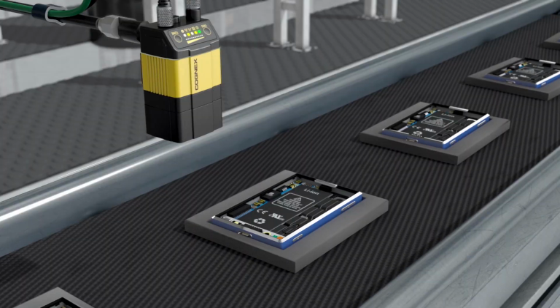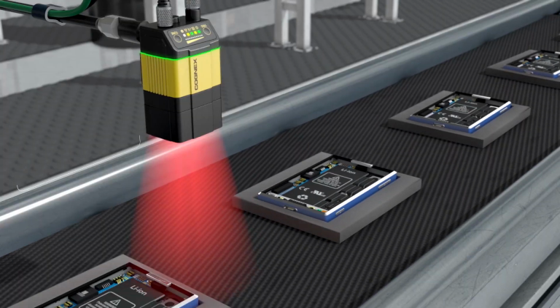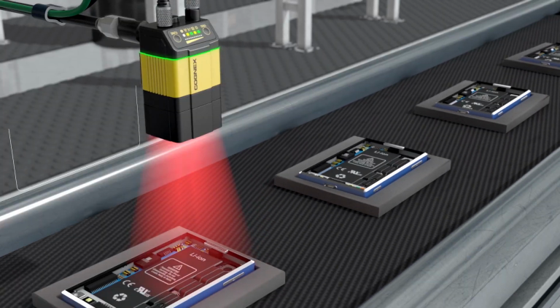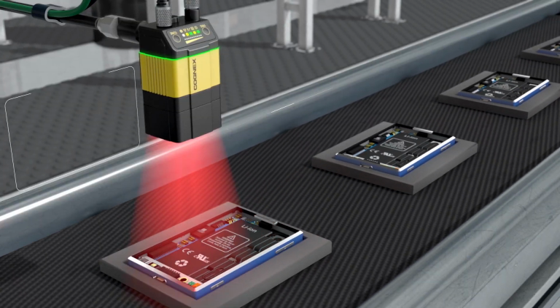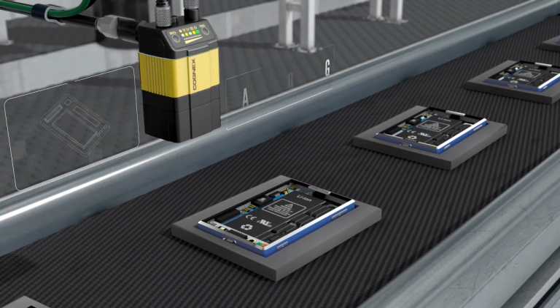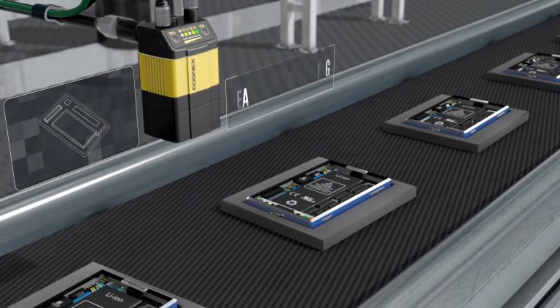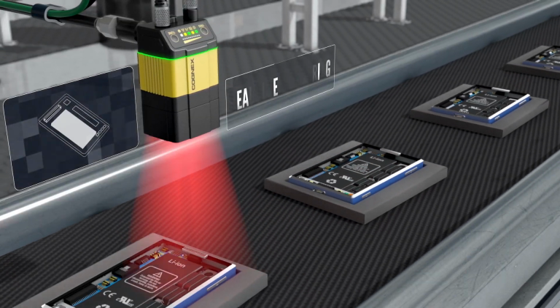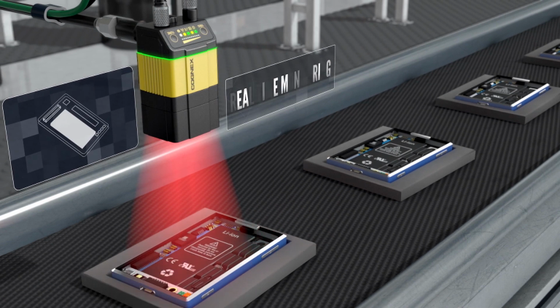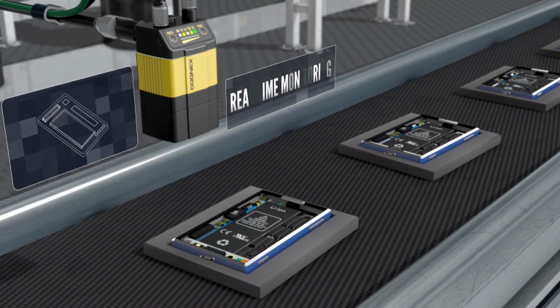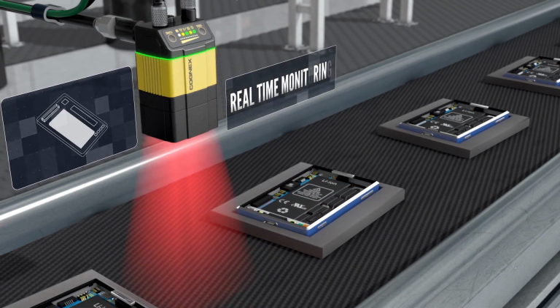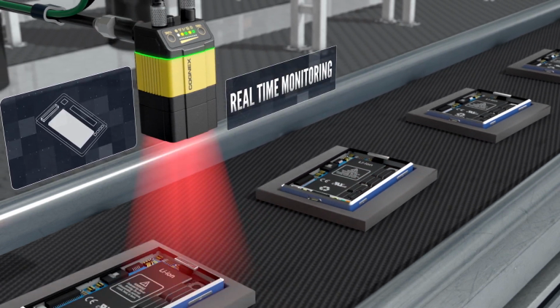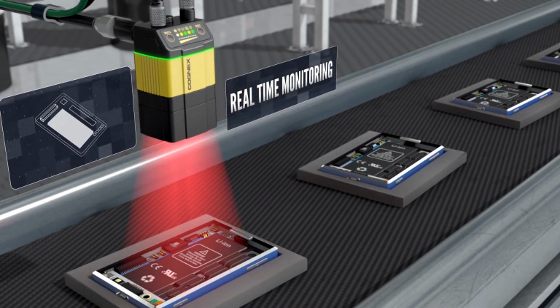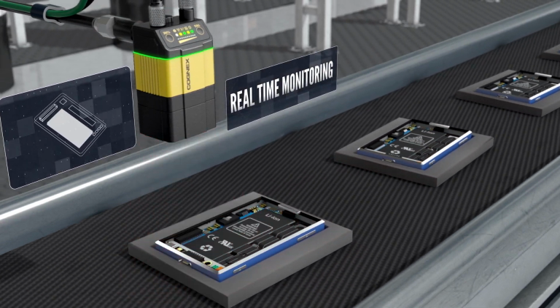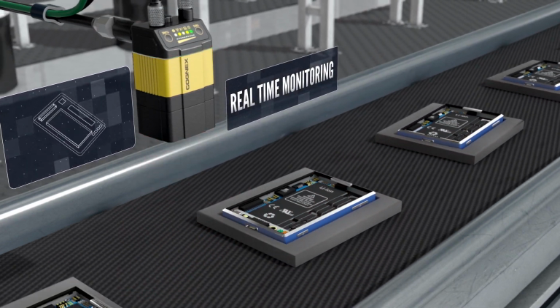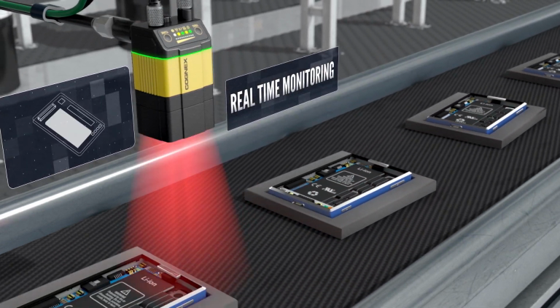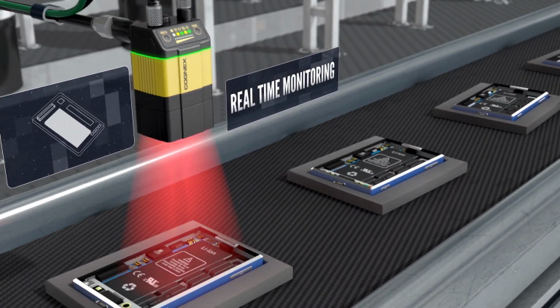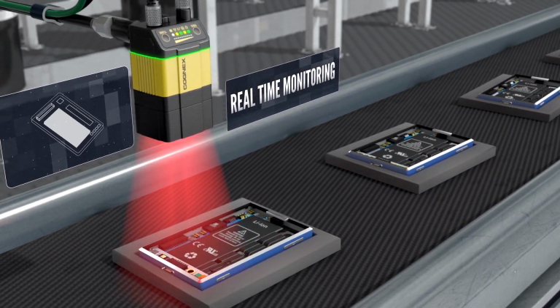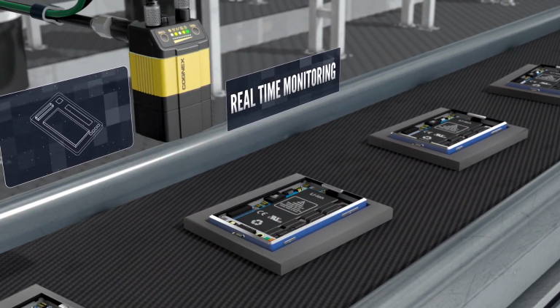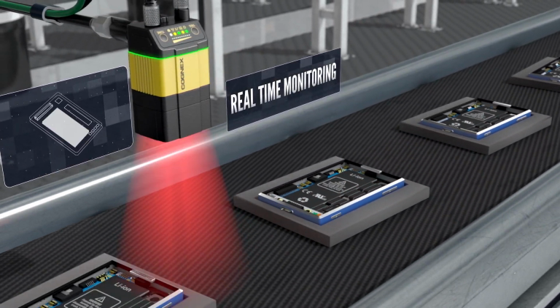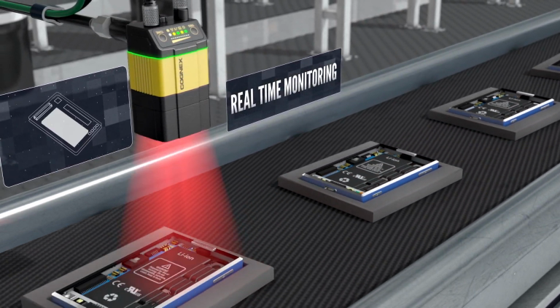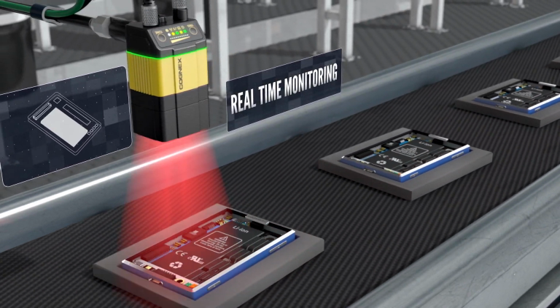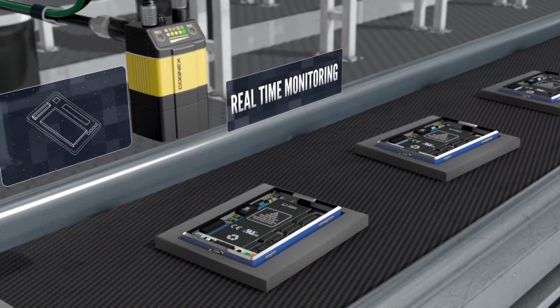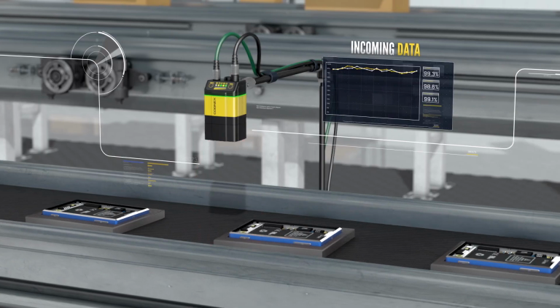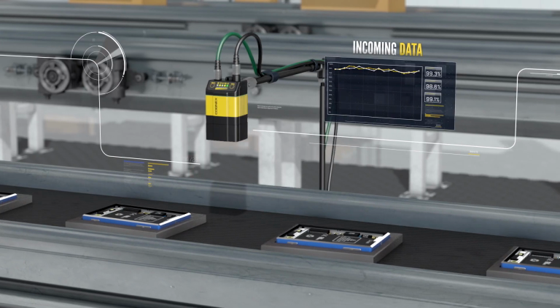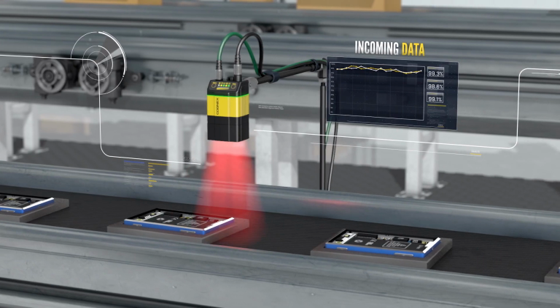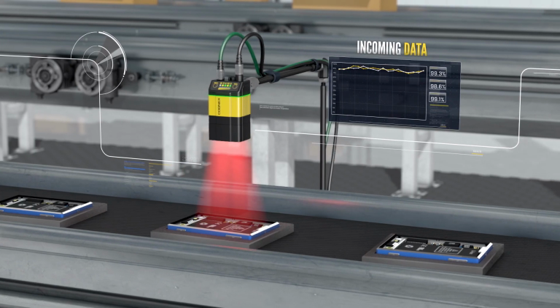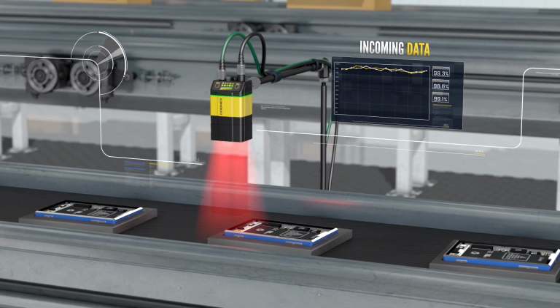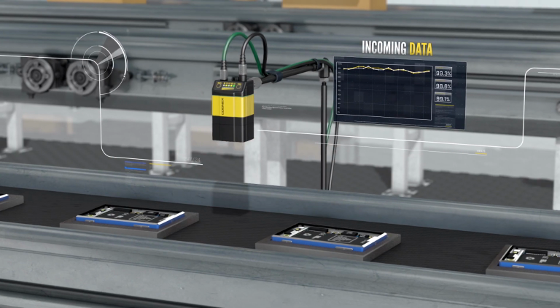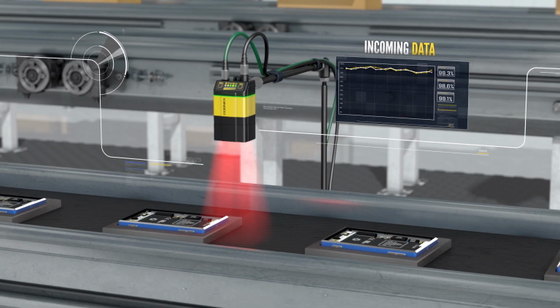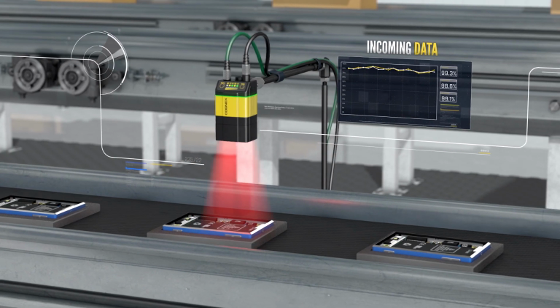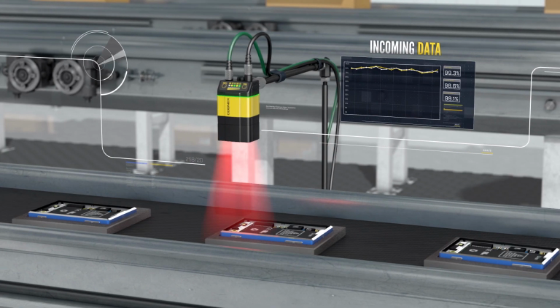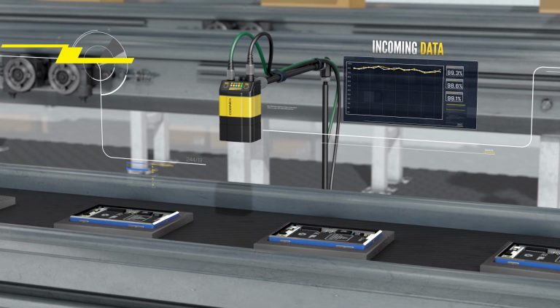Real-time monitoring capabilities anticipate and accommodate changes and adjust based on incoming data.